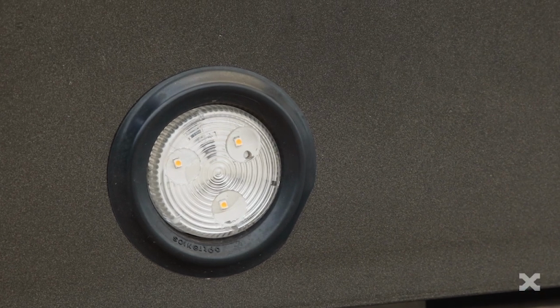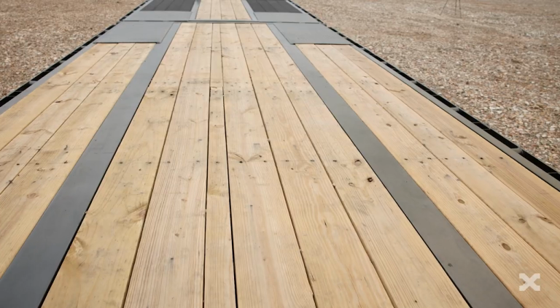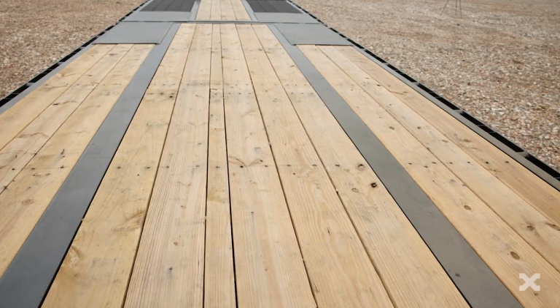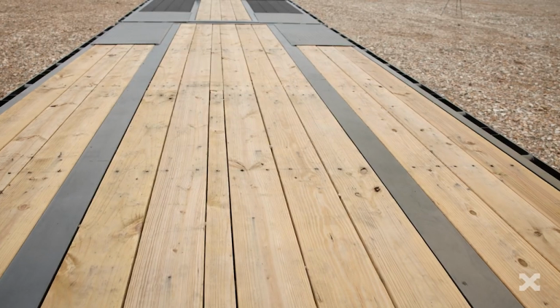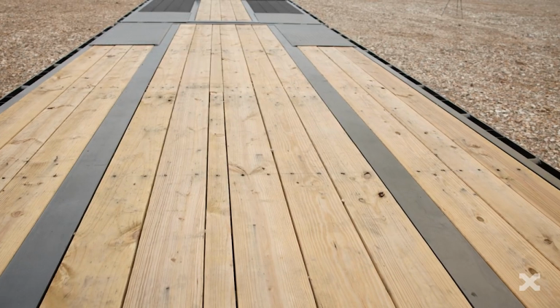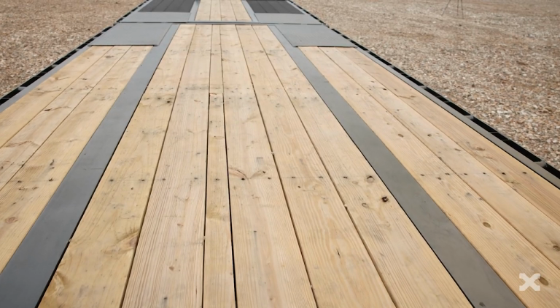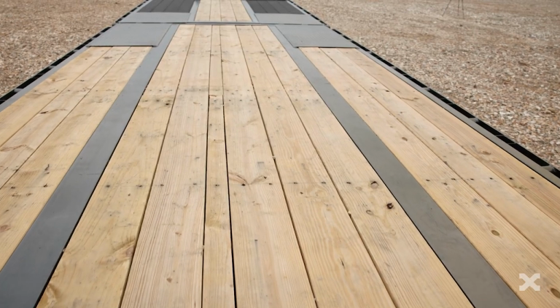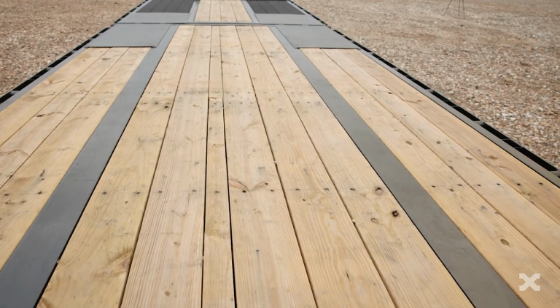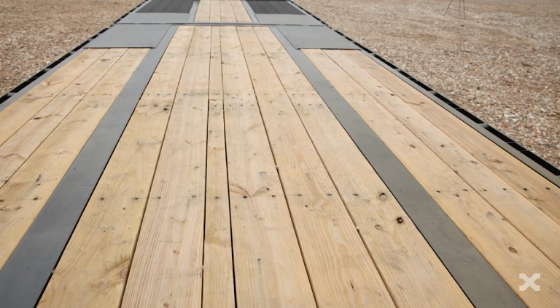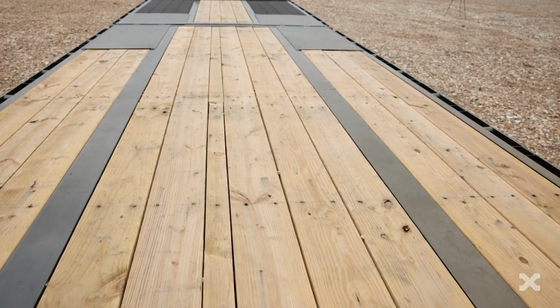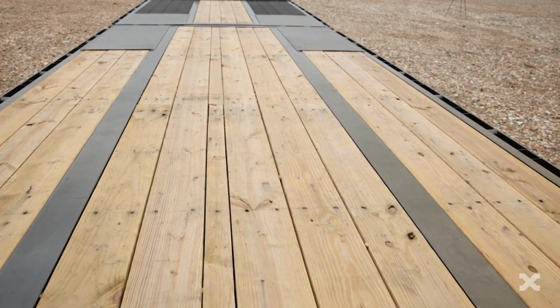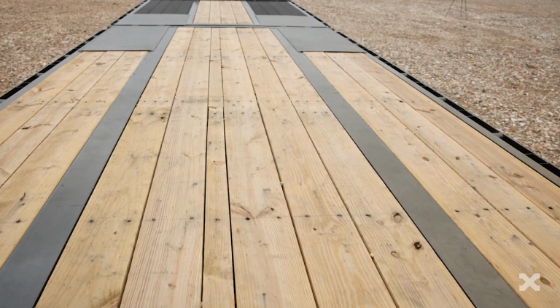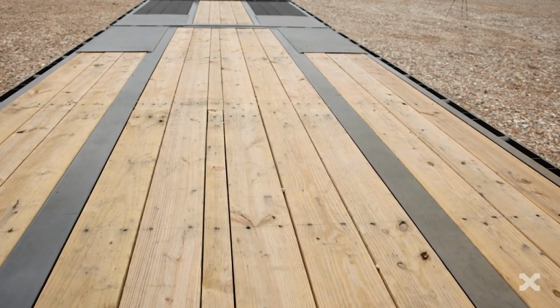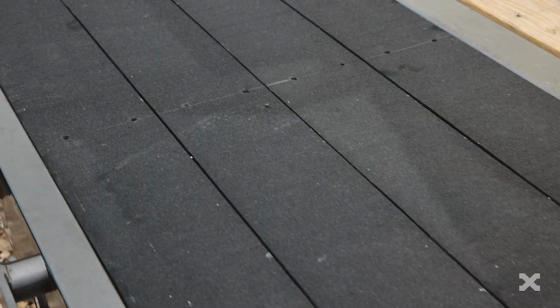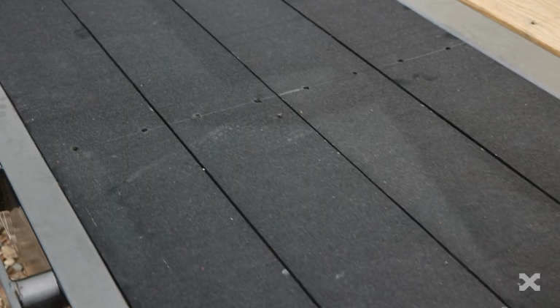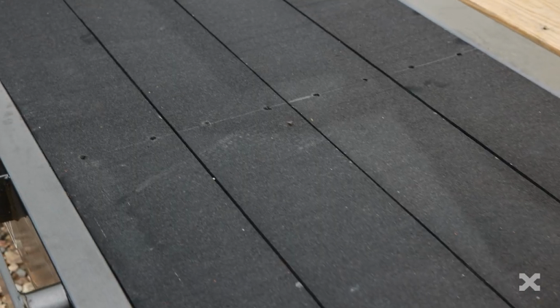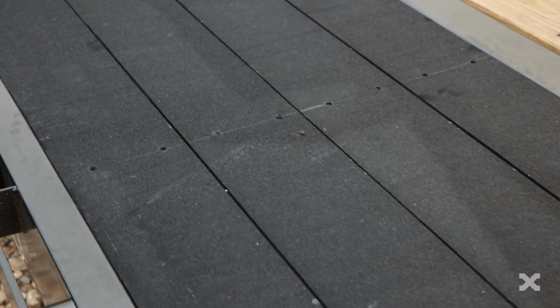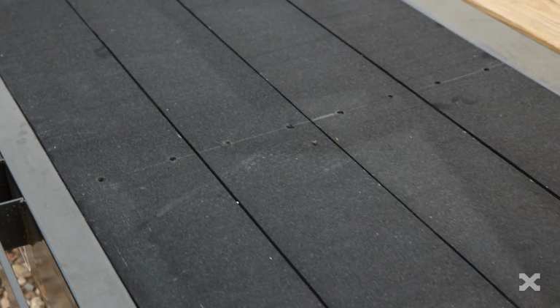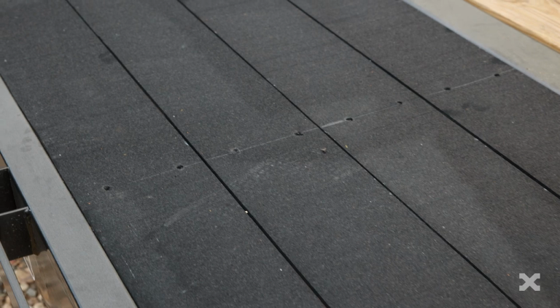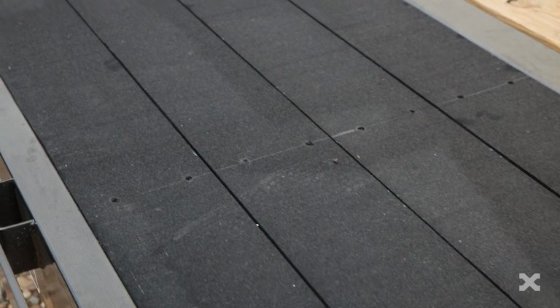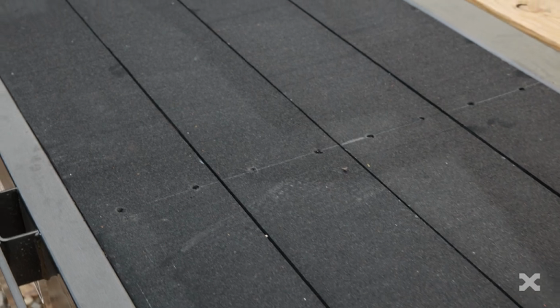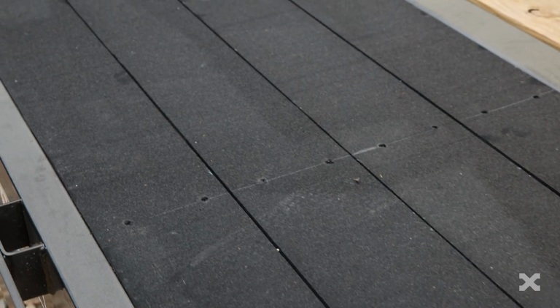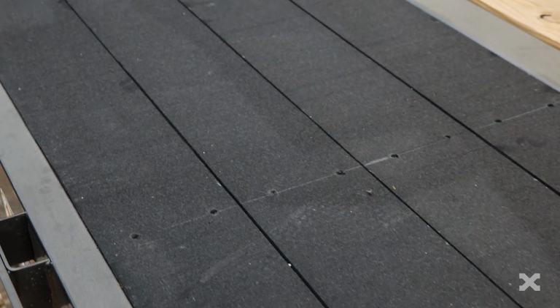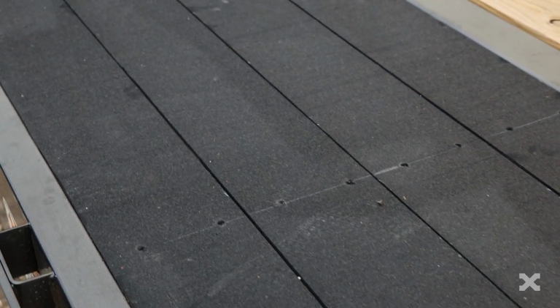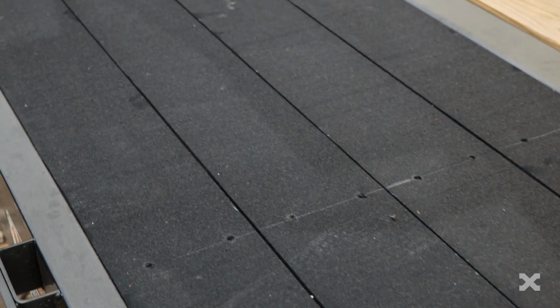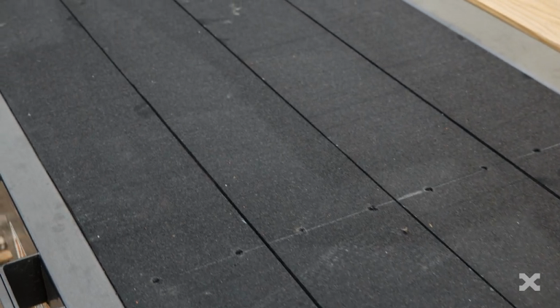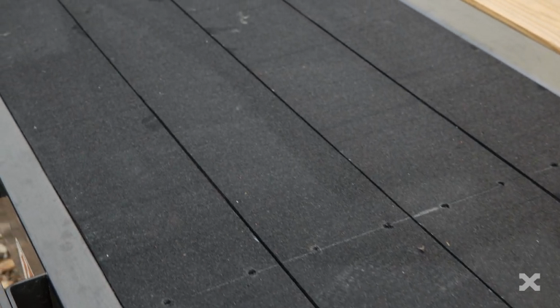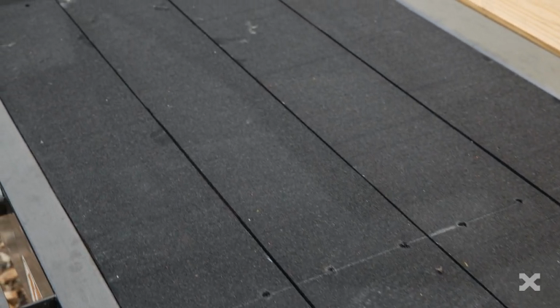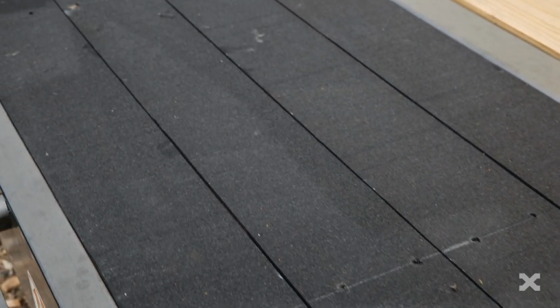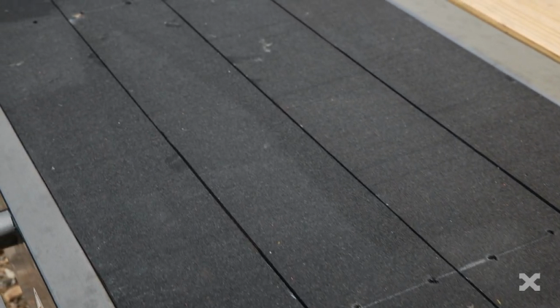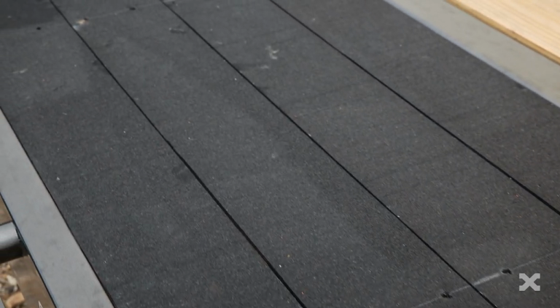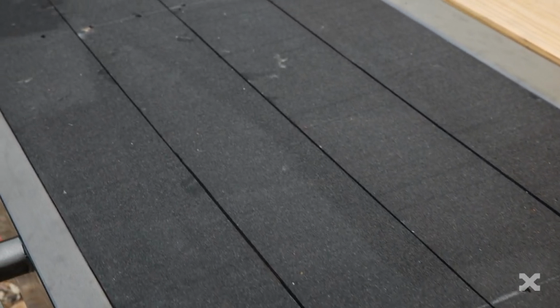You can upgrade the pine wood floor to oak or black wood for extra traction when loading, like this trailer here.